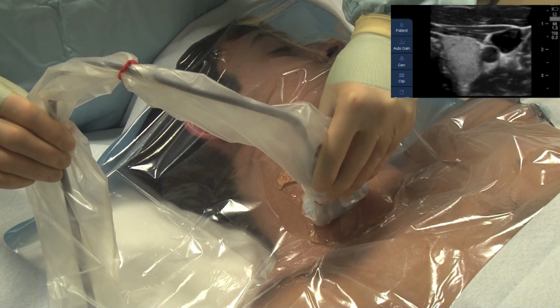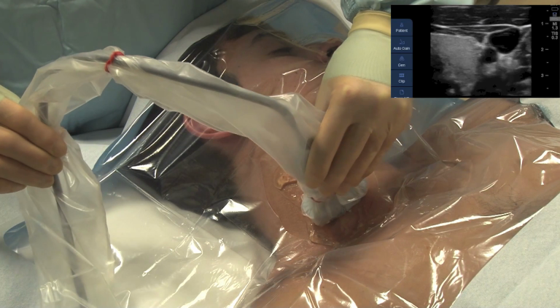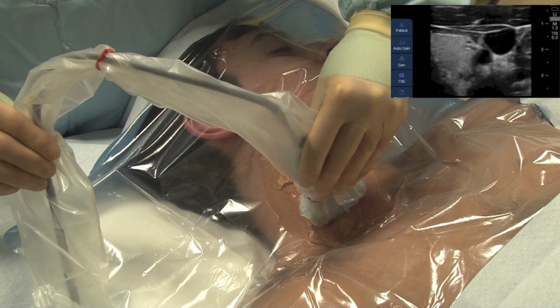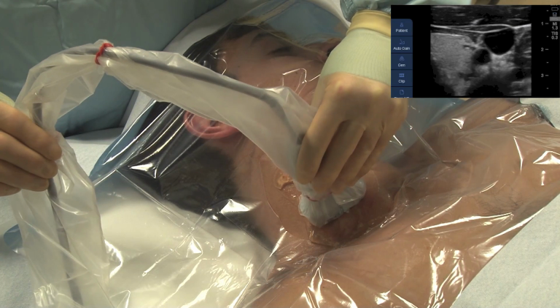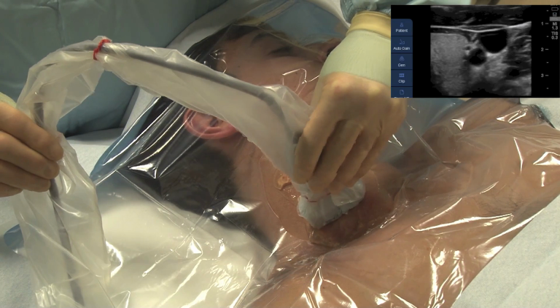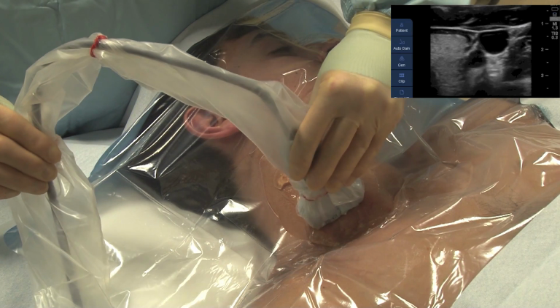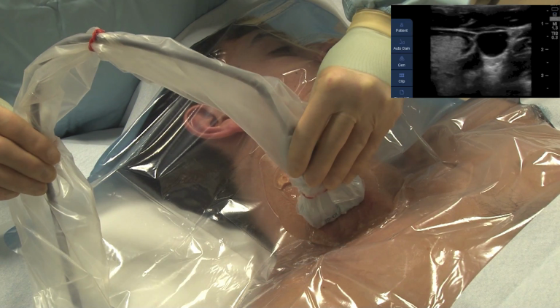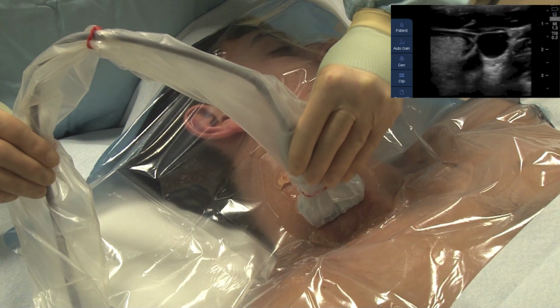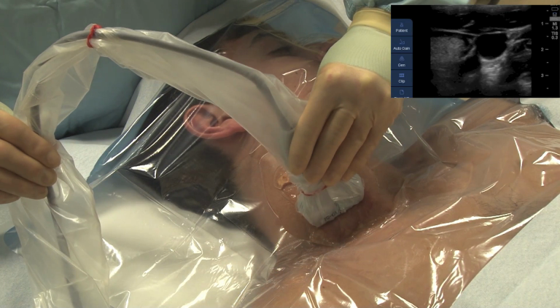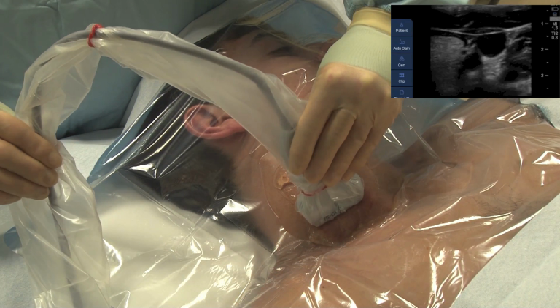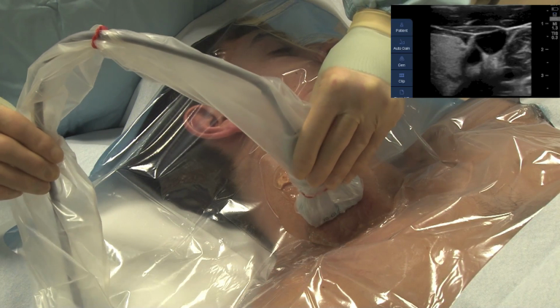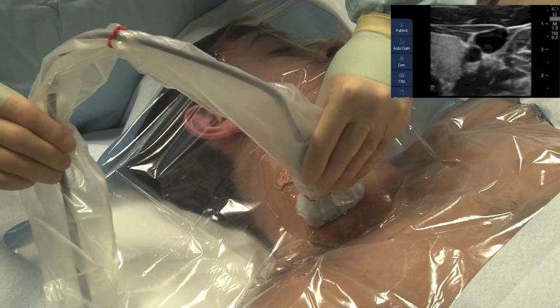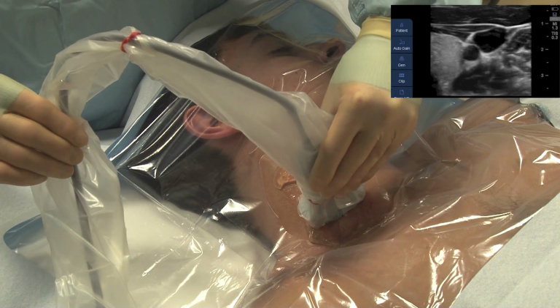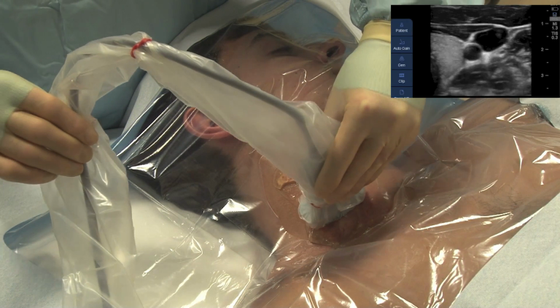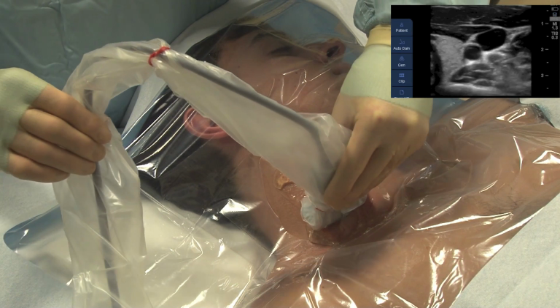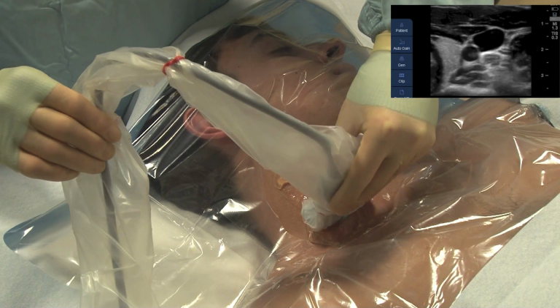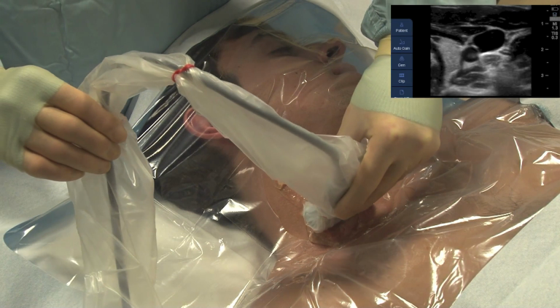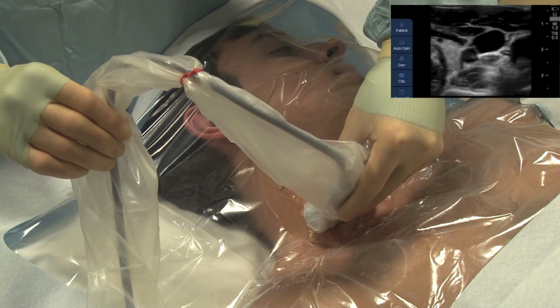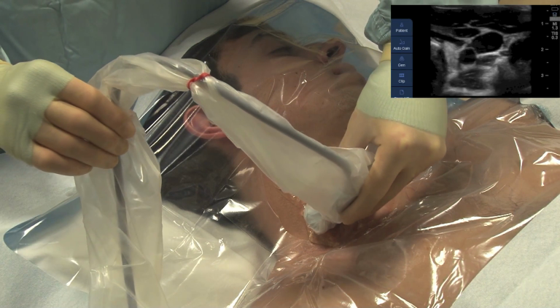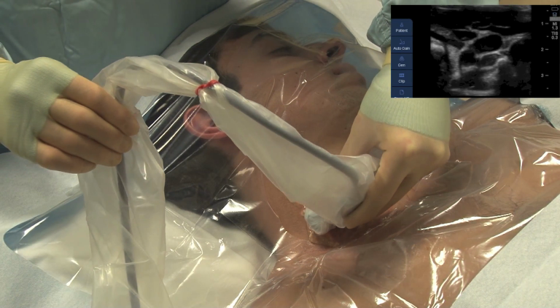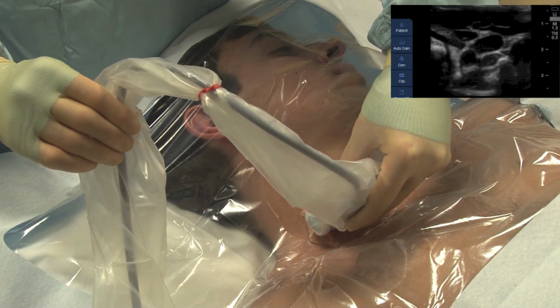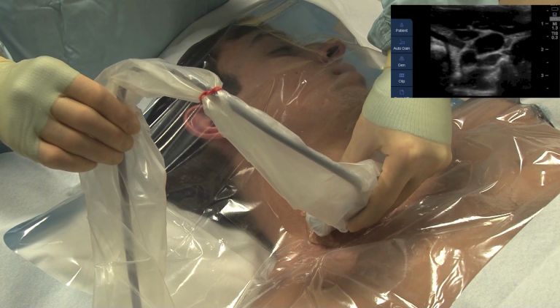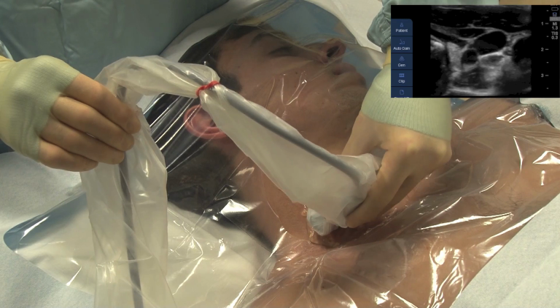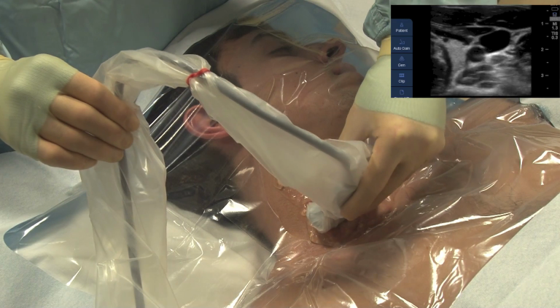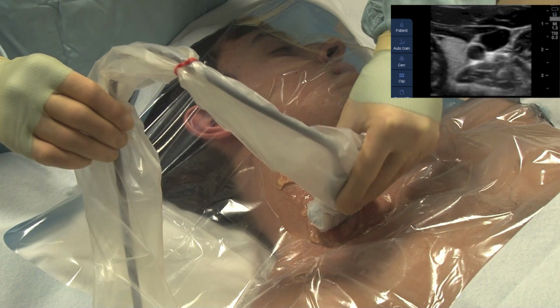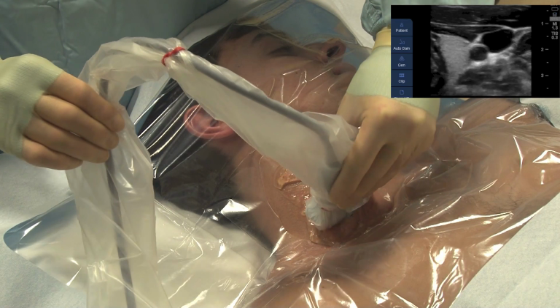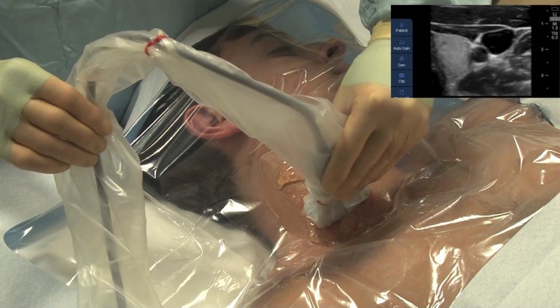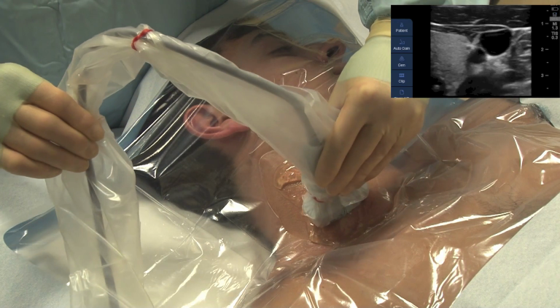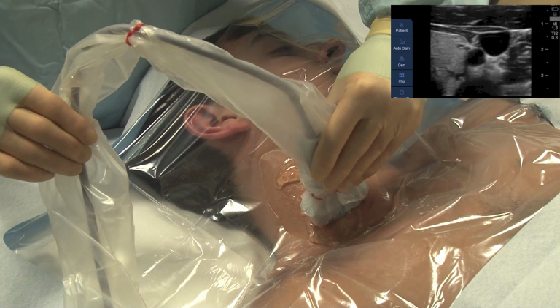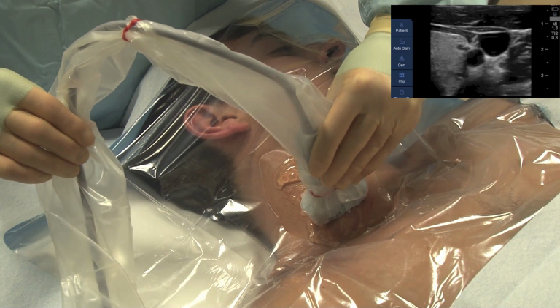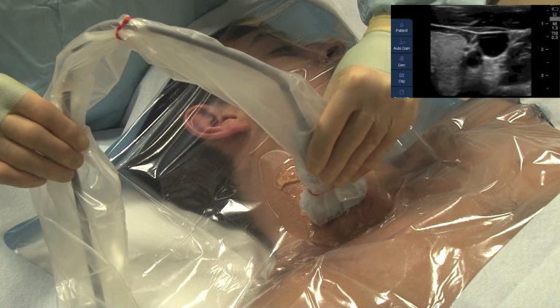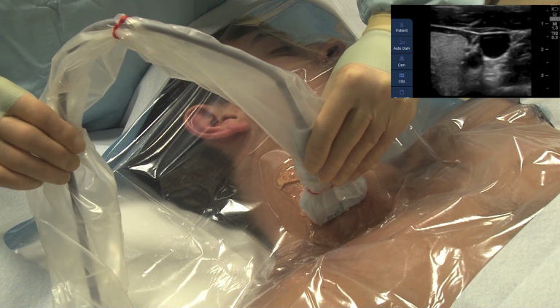Note that you can also change your view by changing the angle of the ultrasound probe on the tissue.